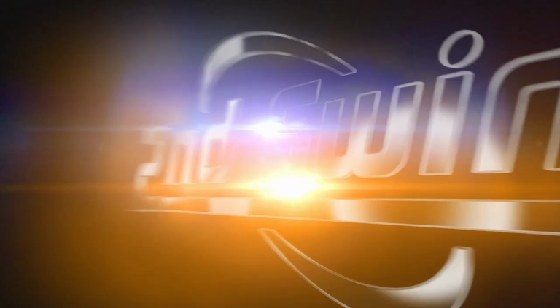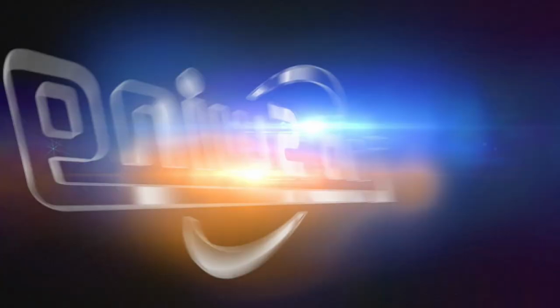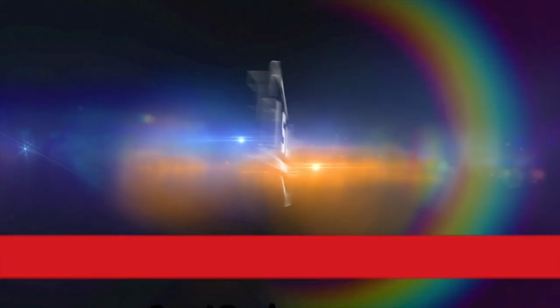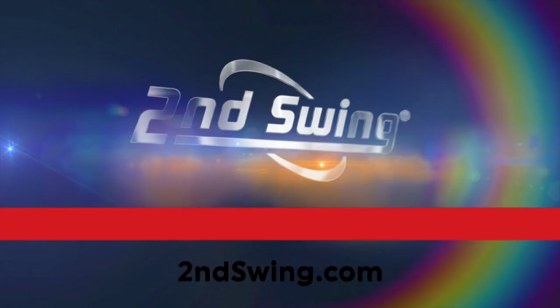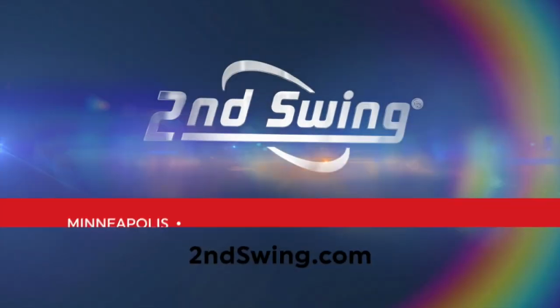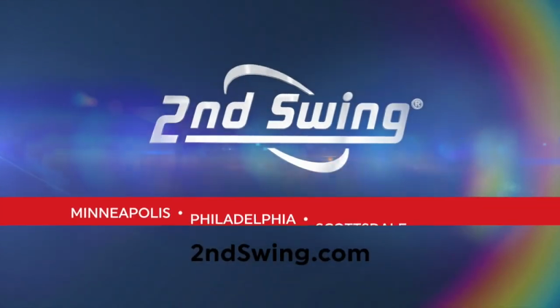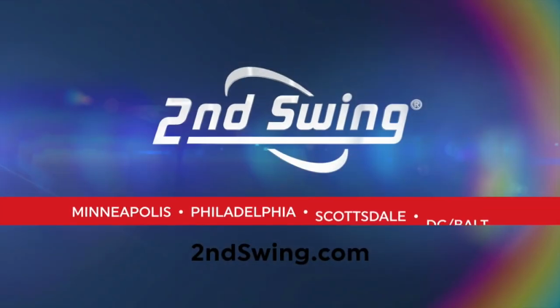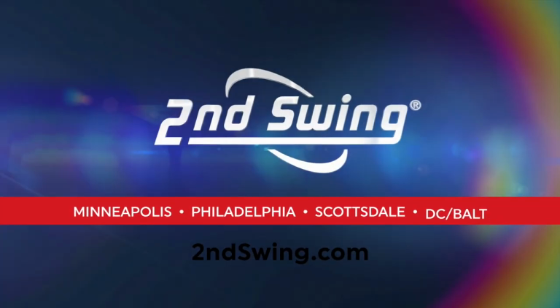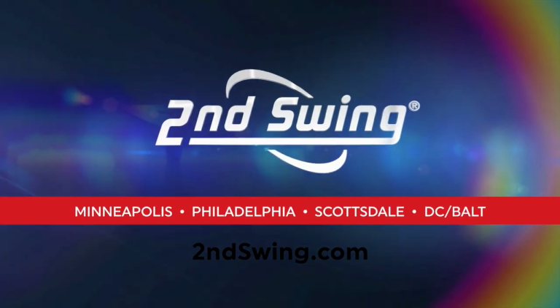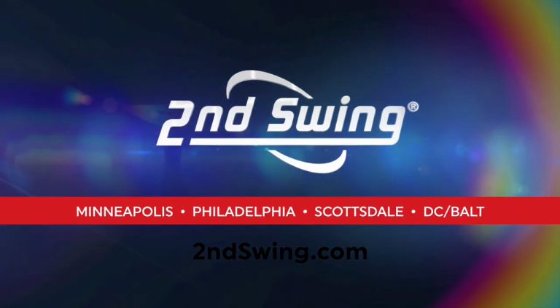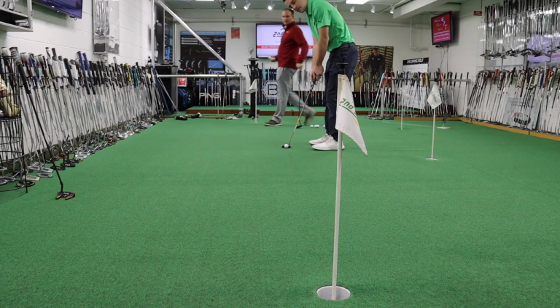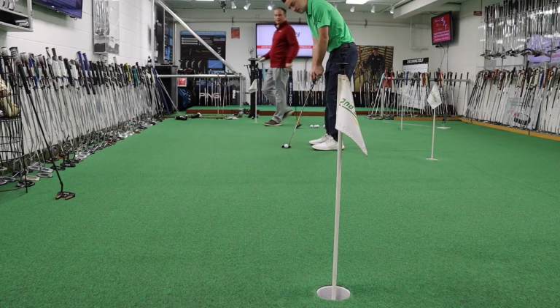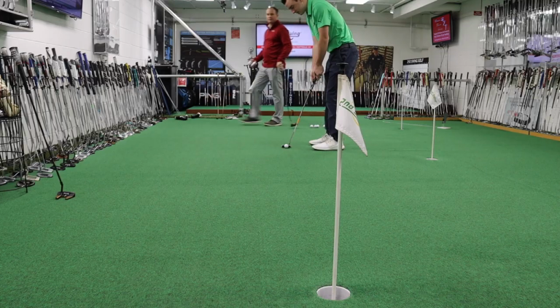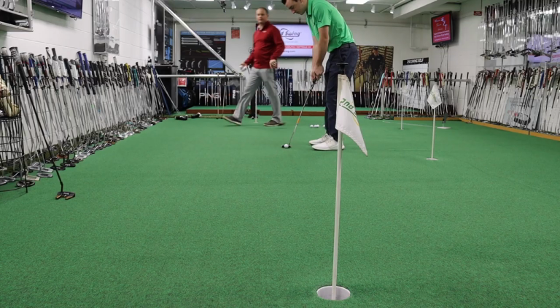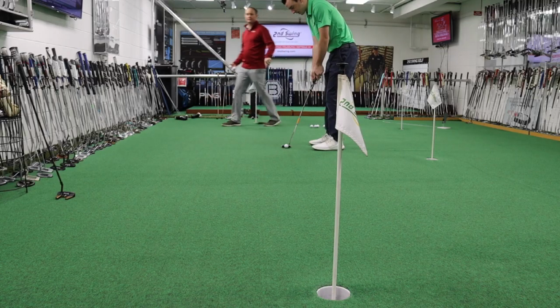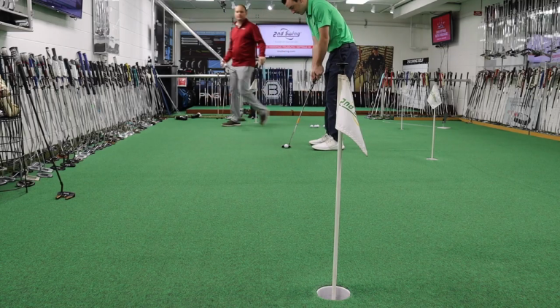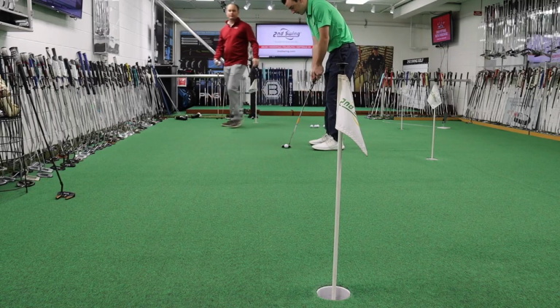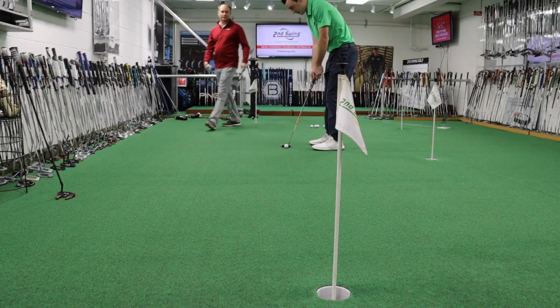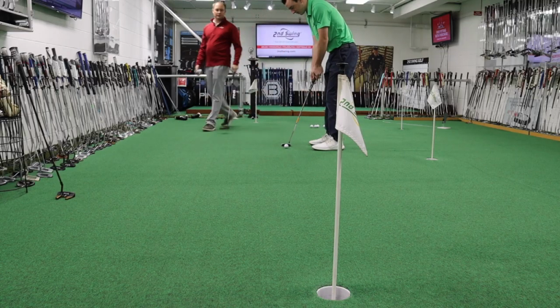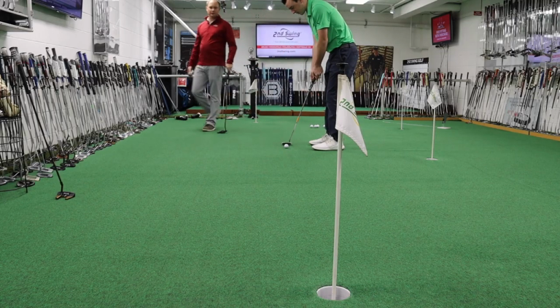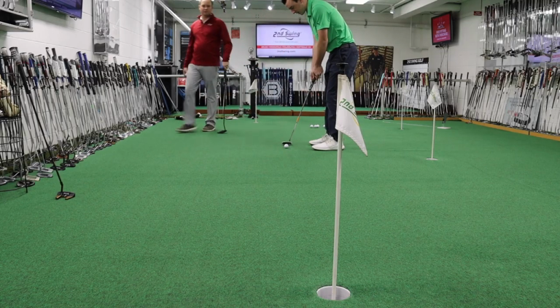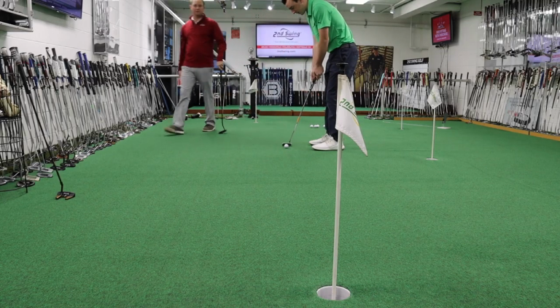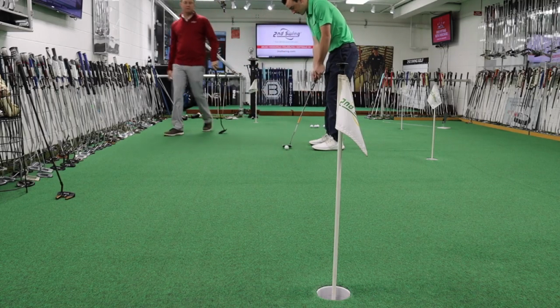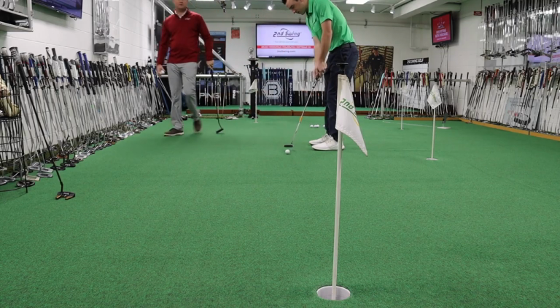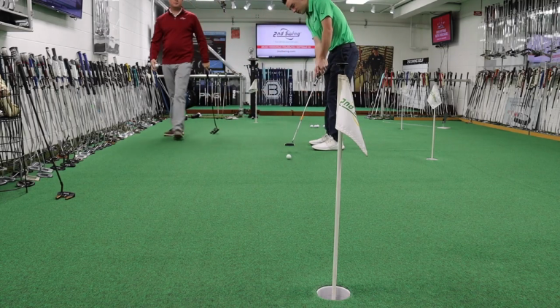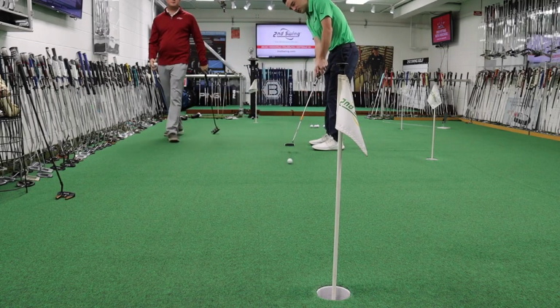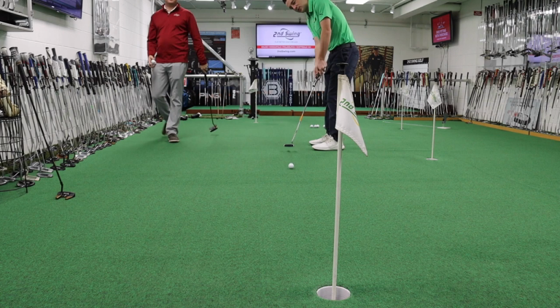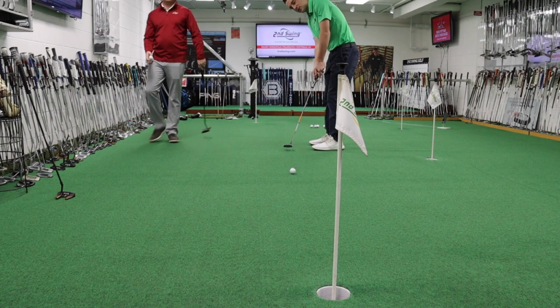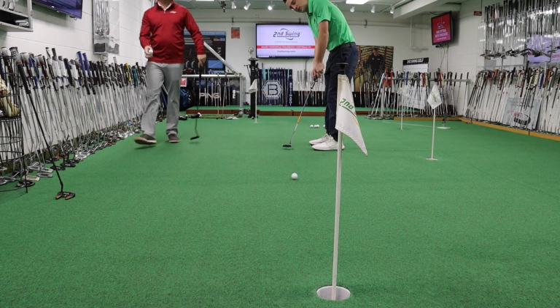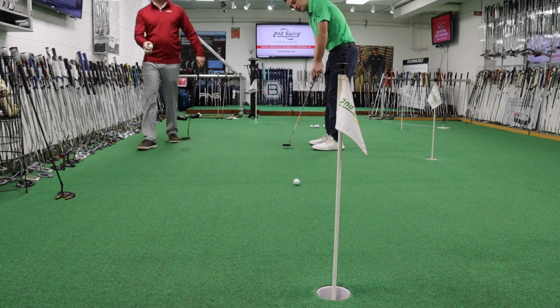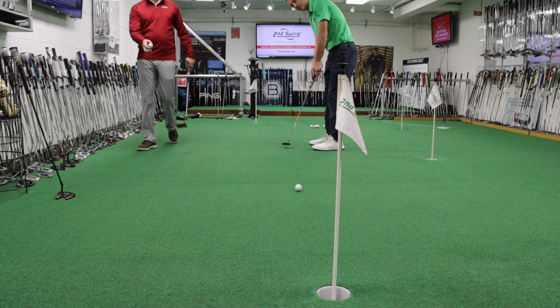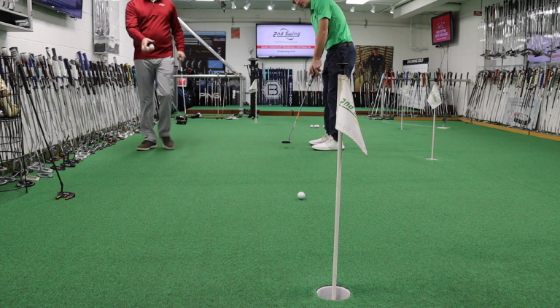Hey there, golfers. I'm Drew Mahold of Second Swing Golf. I'm joined by Thomas Campbell, master club fitter at Second Swing. Thomas, how are you doing today?